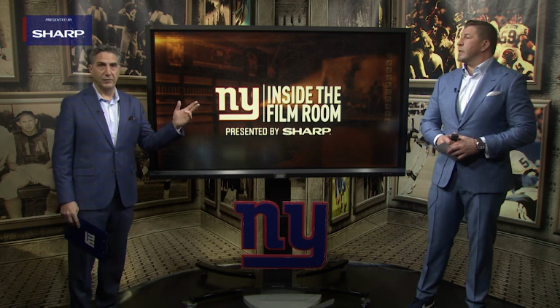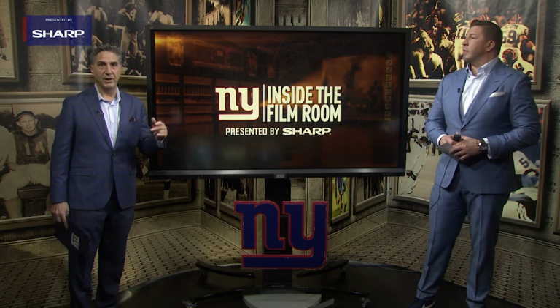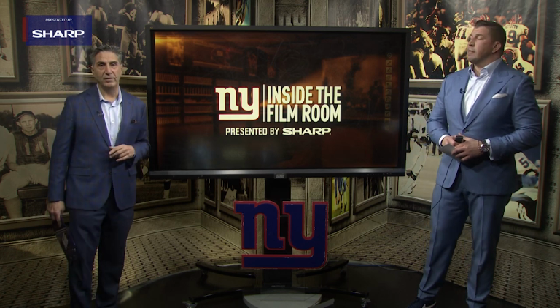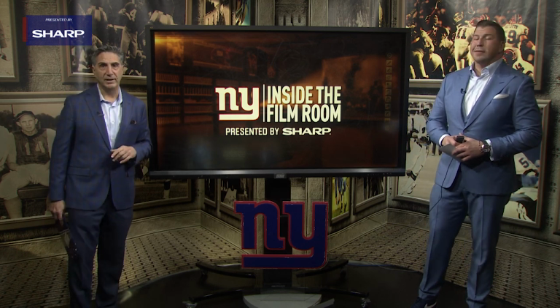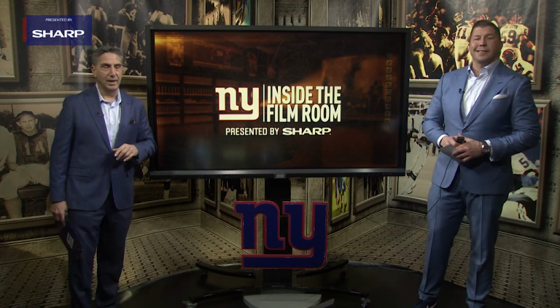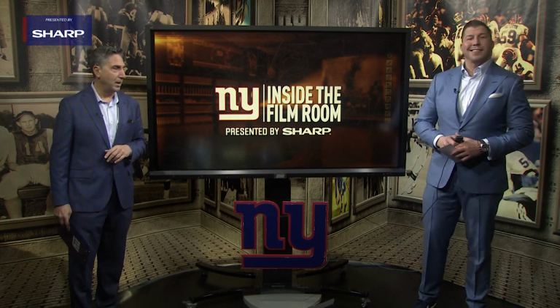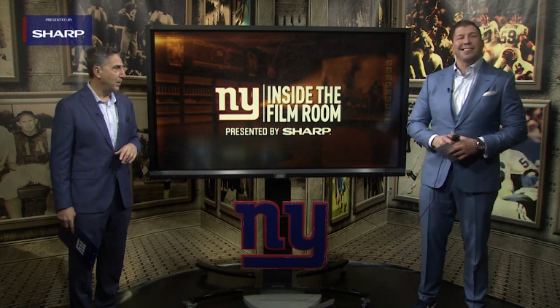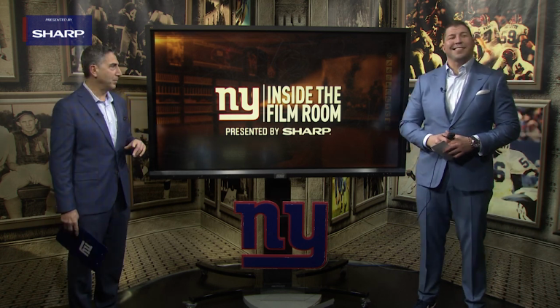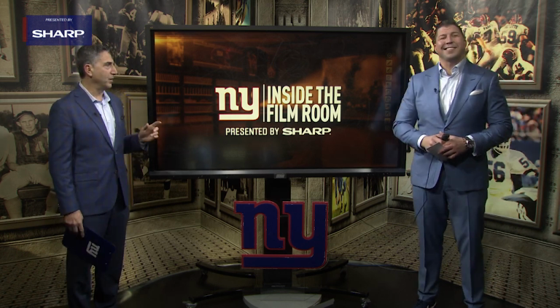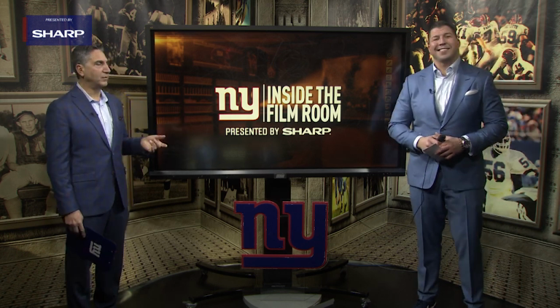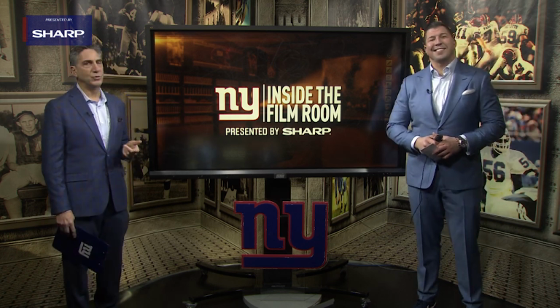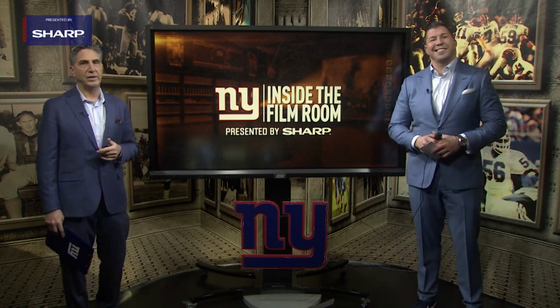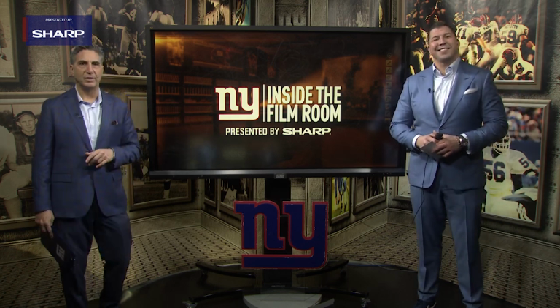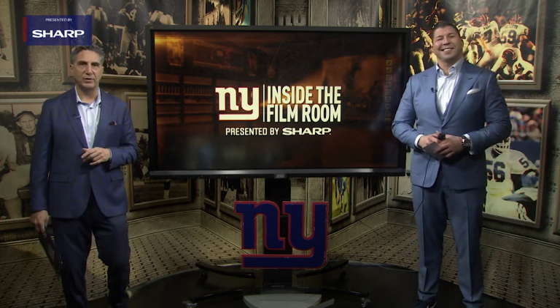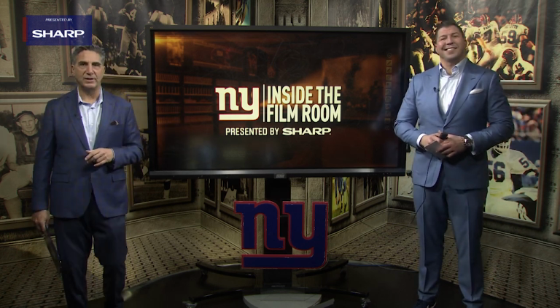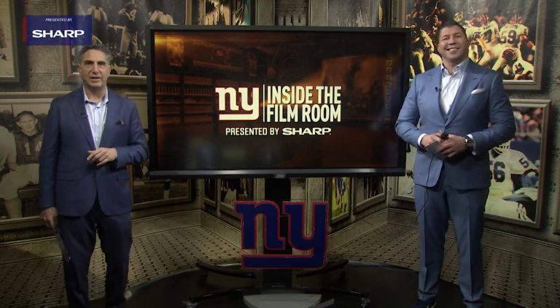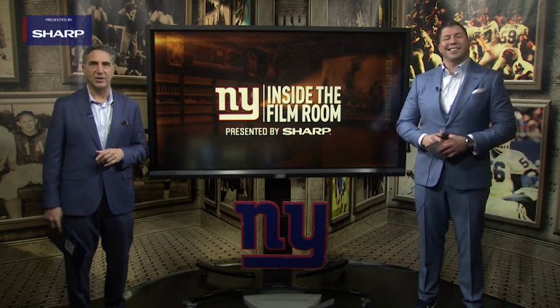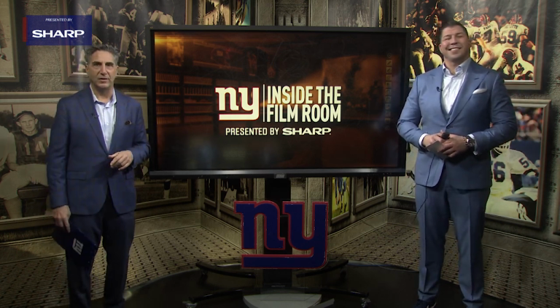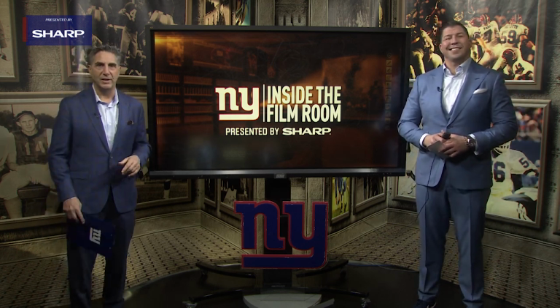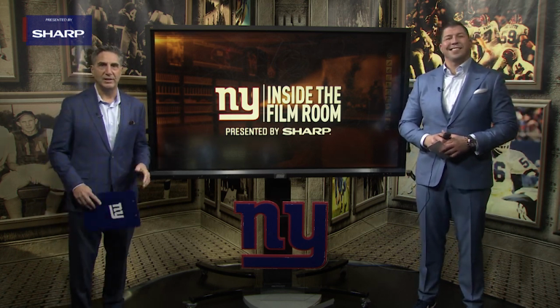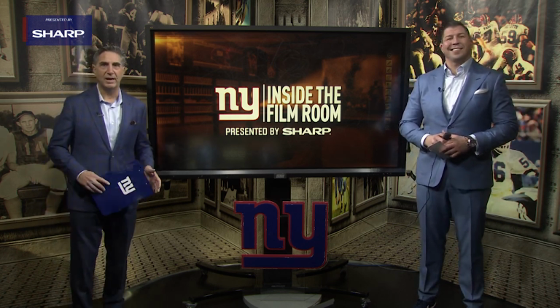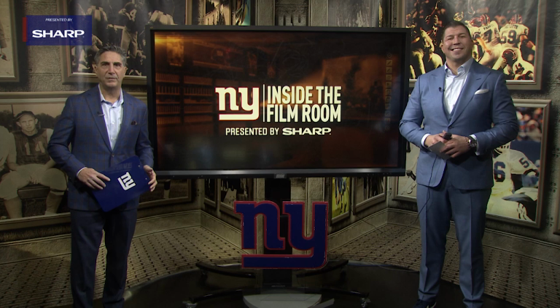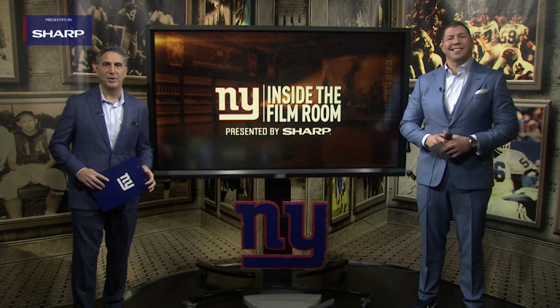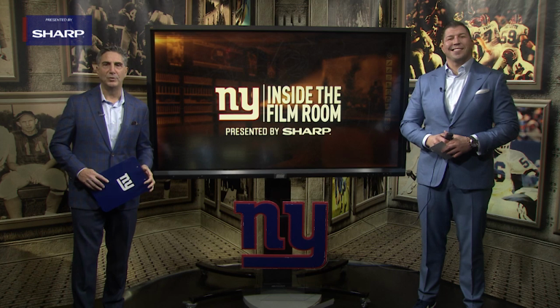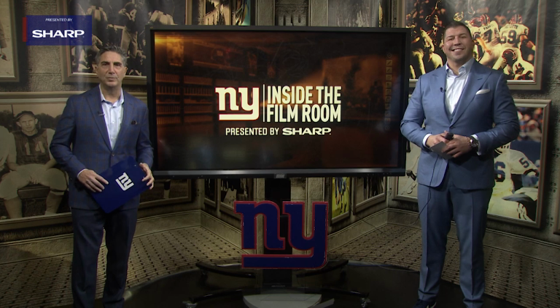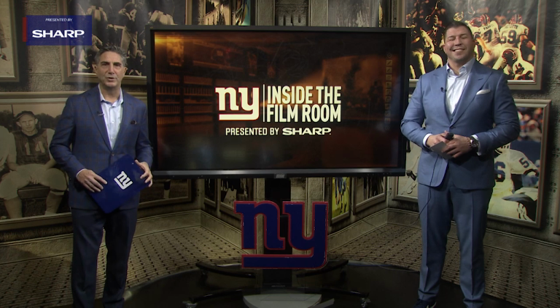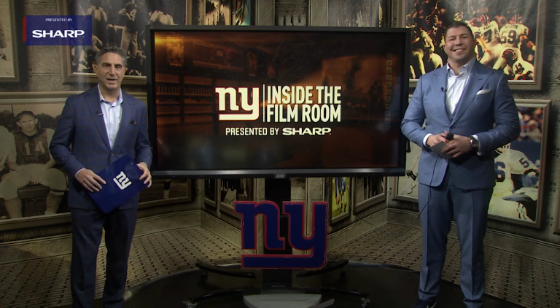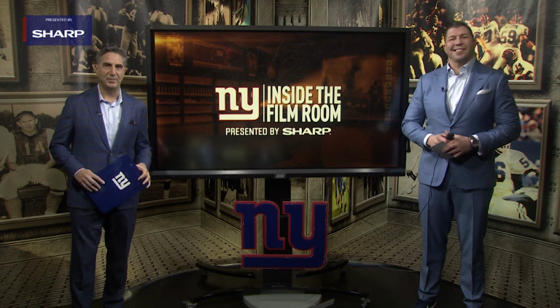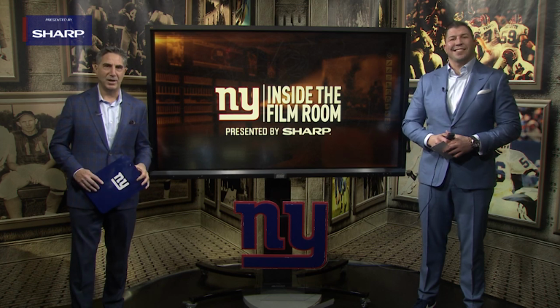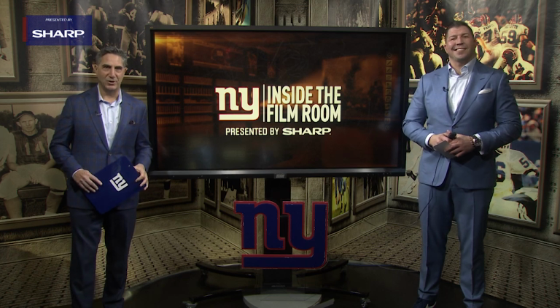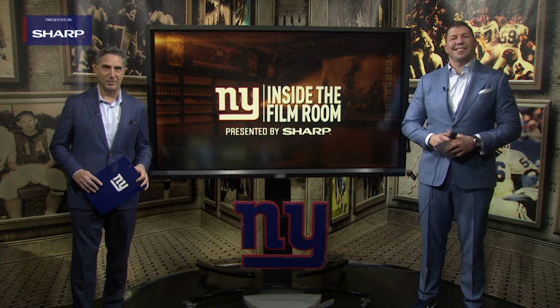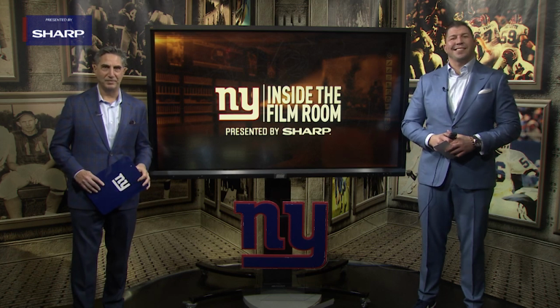For David Diehl, I'm Bob Papa. Thanks for joining us for this edition of Inside the Film Room, presented by Sharp.